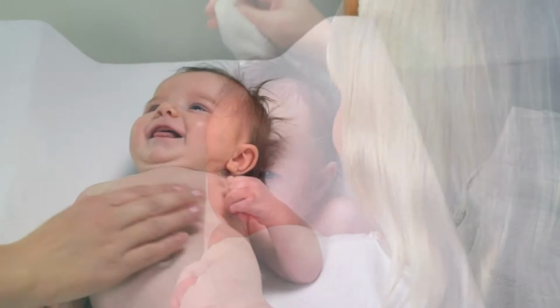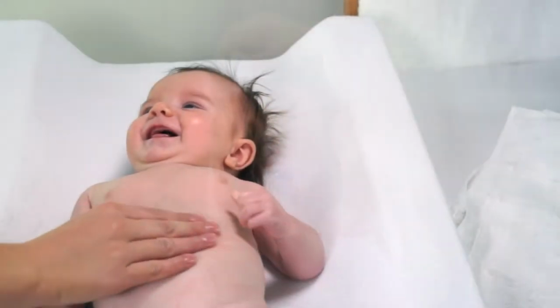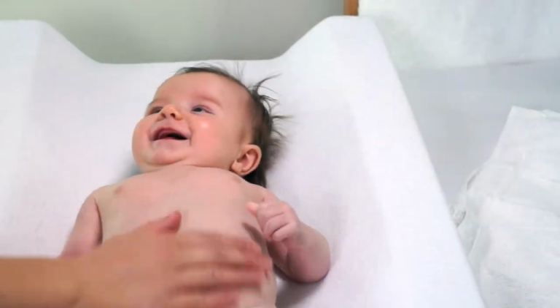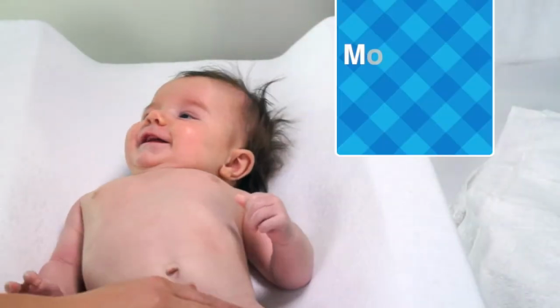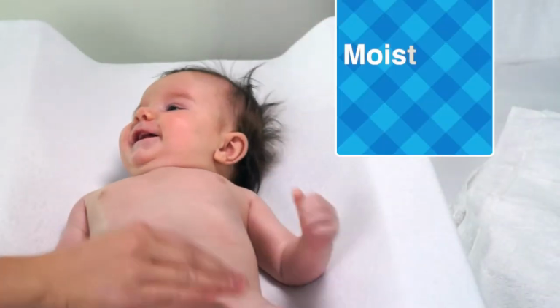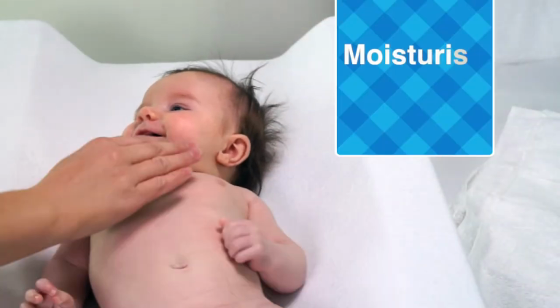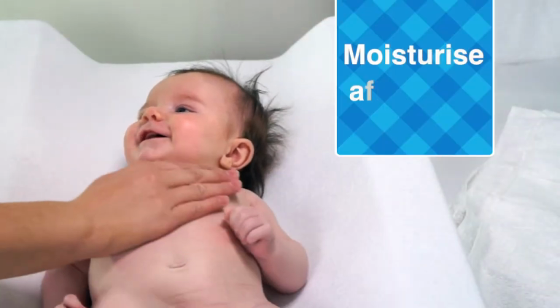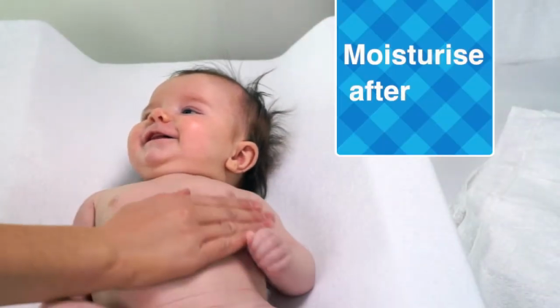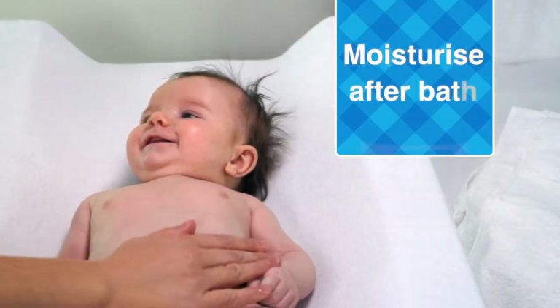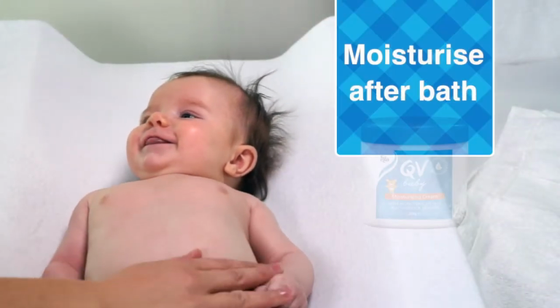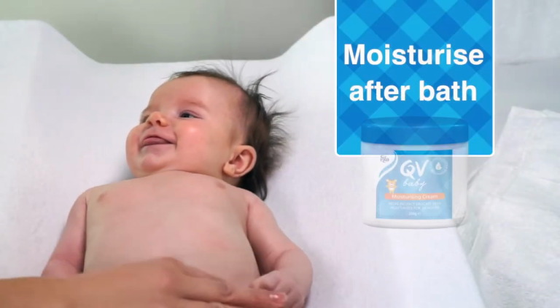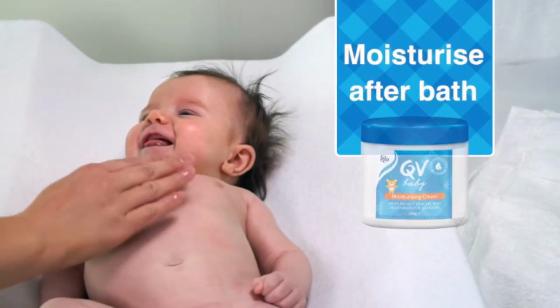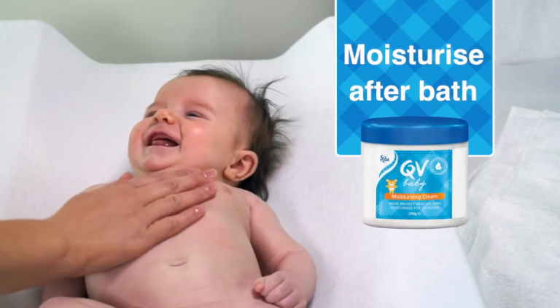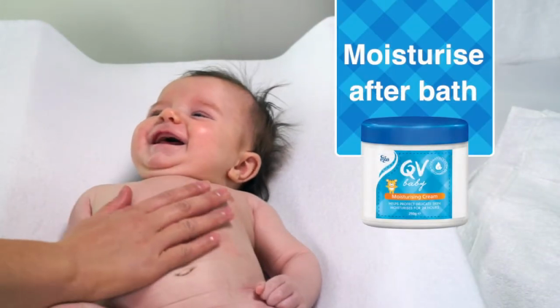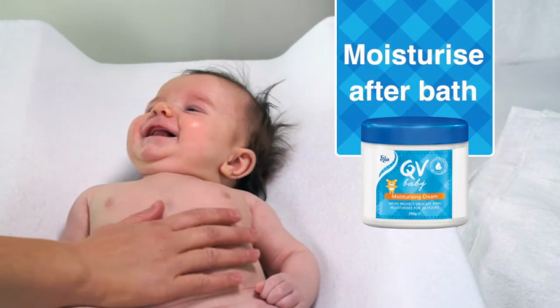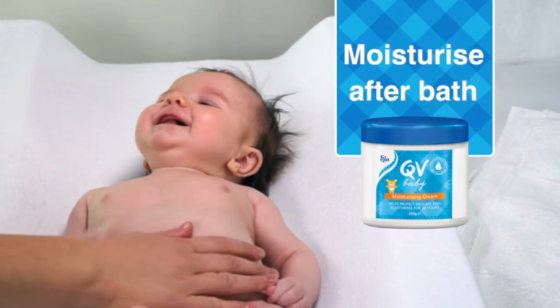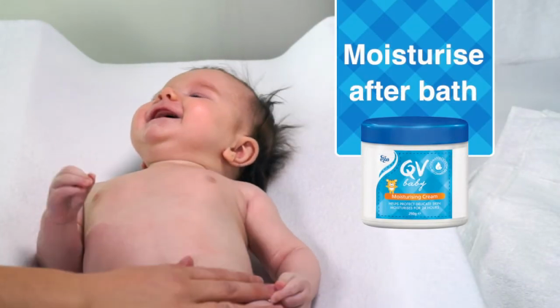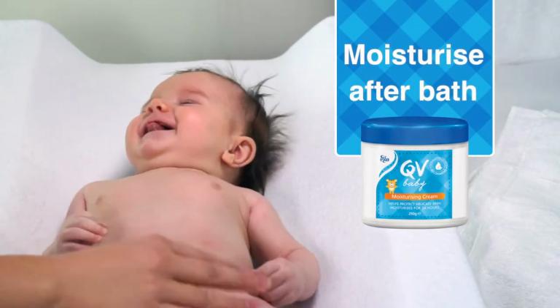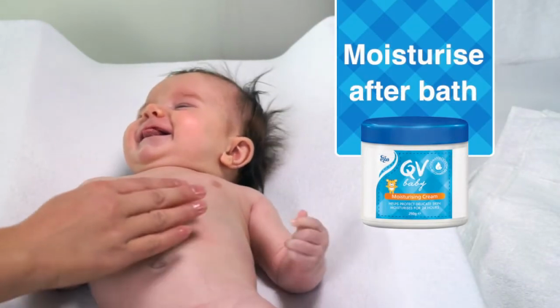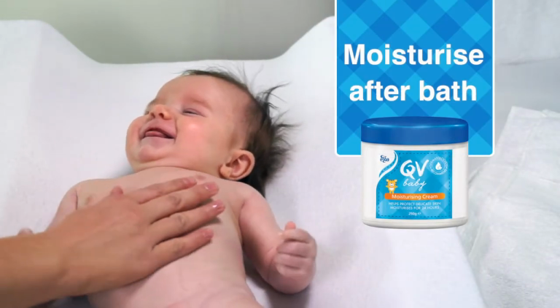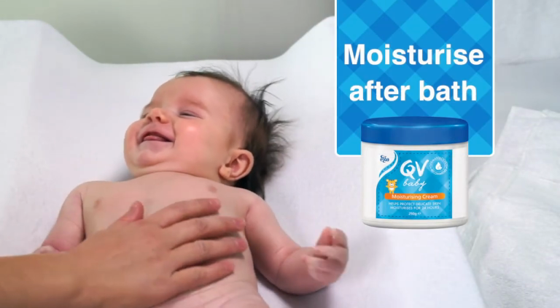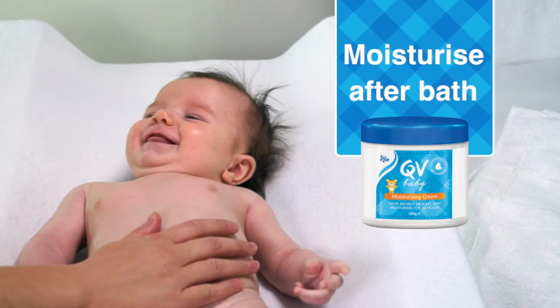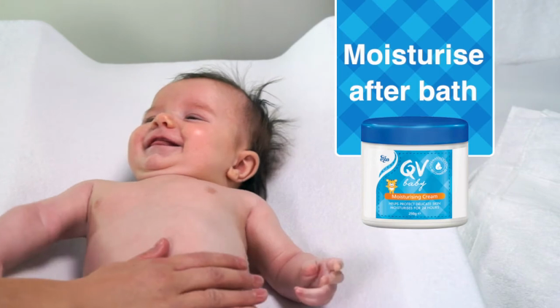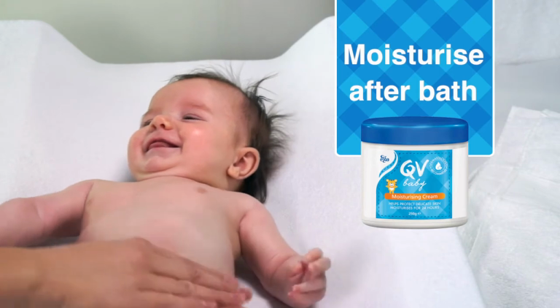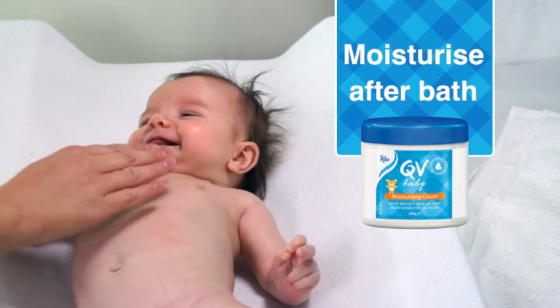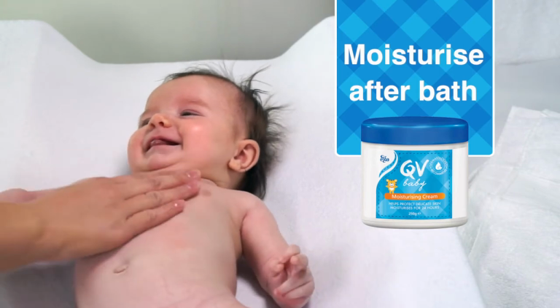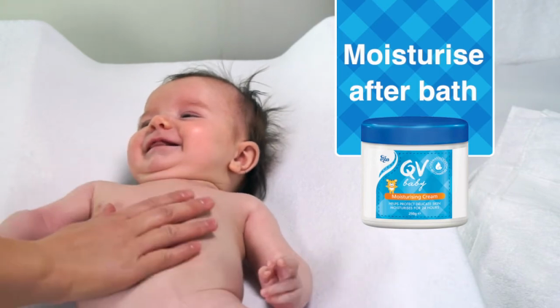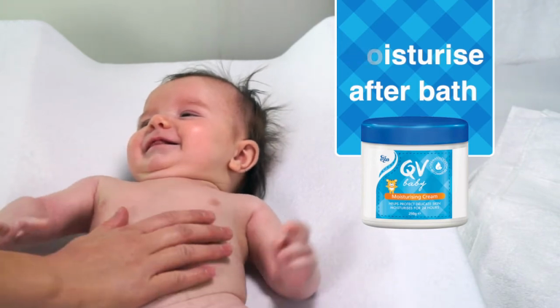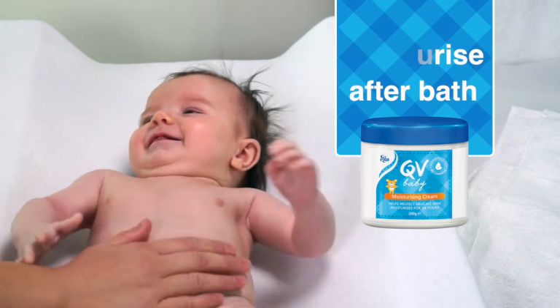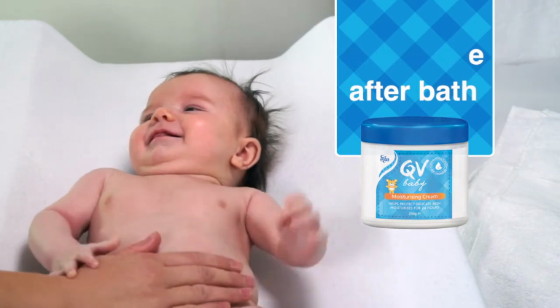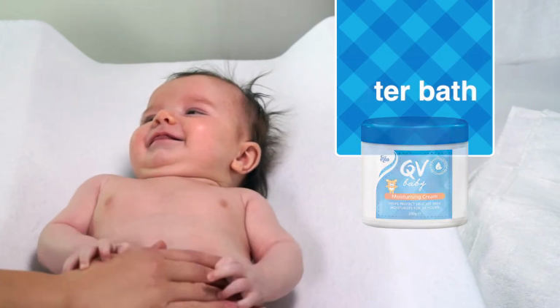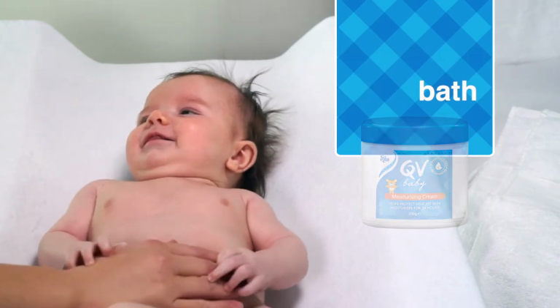For best results, moisturise baby immediately after bath with QV Baby Moisturising Cream to help lock in moisture.